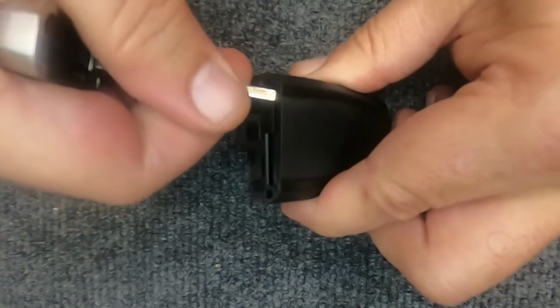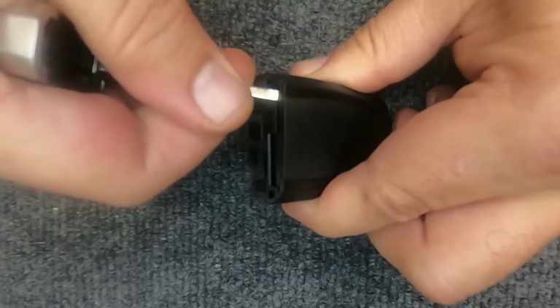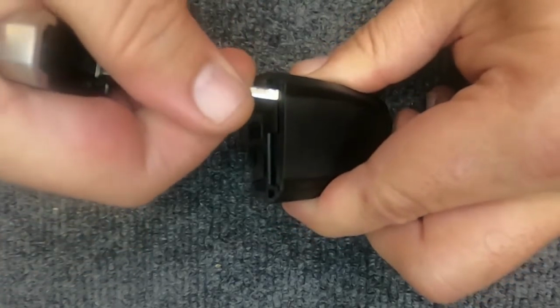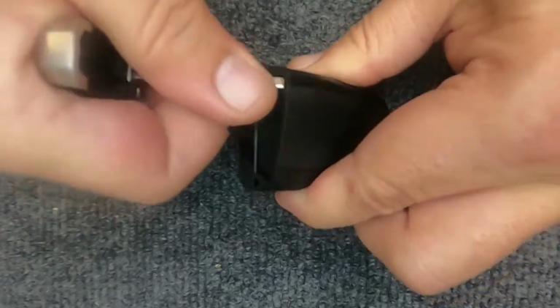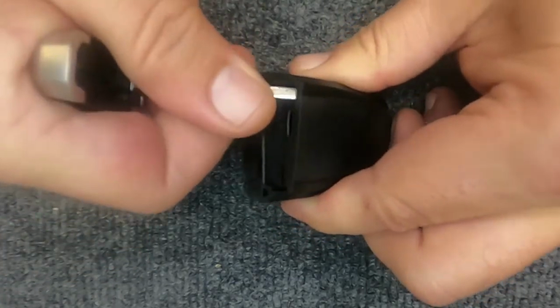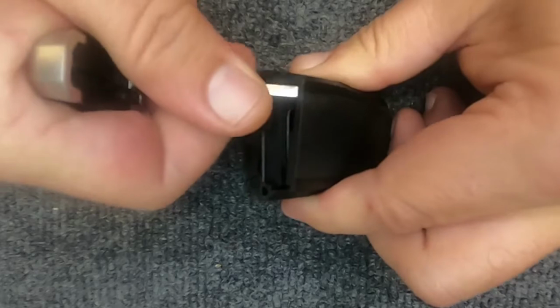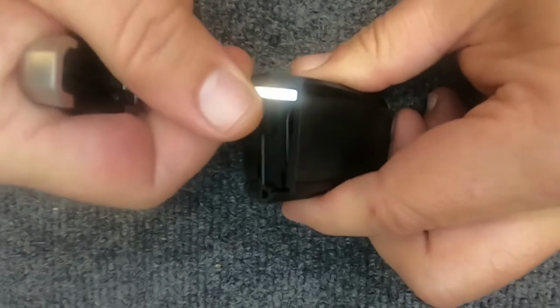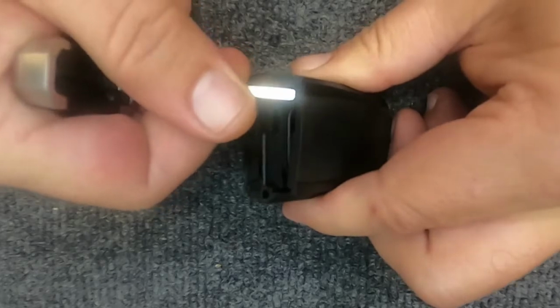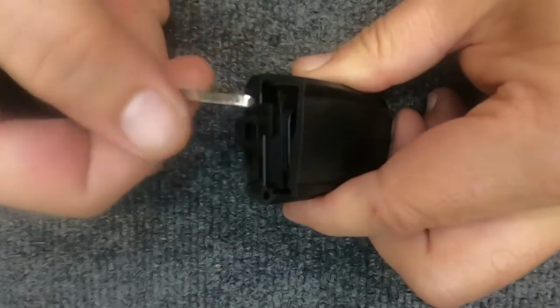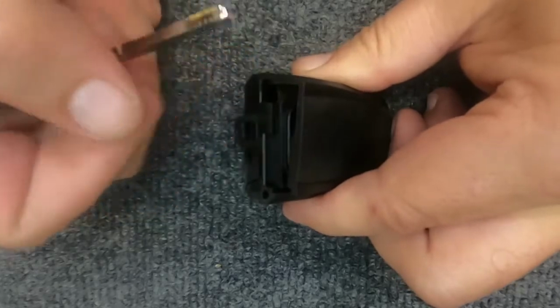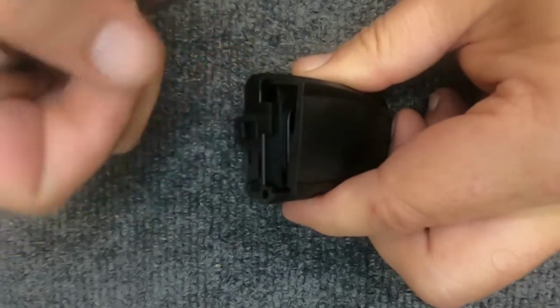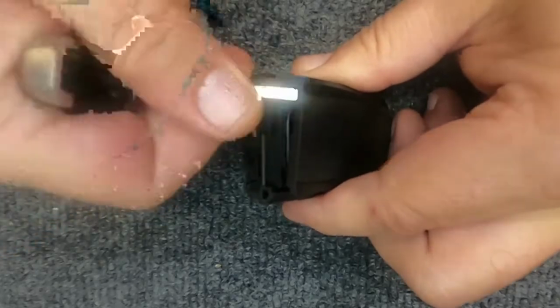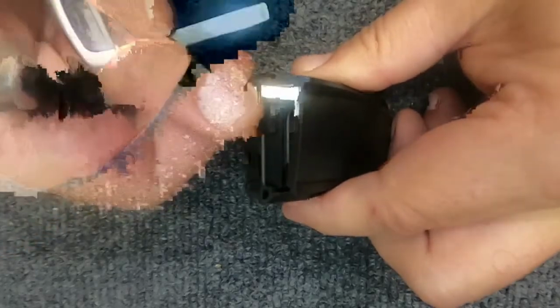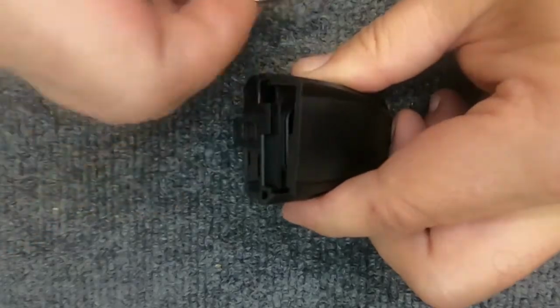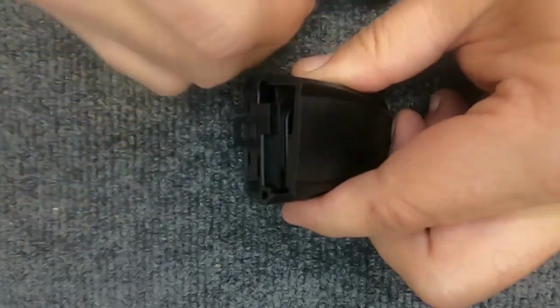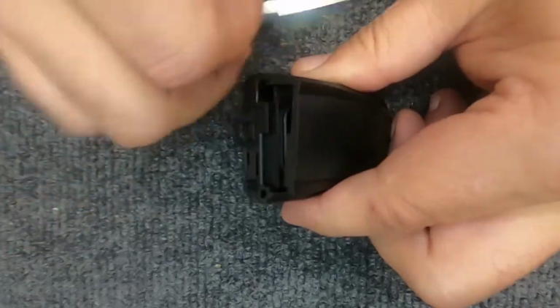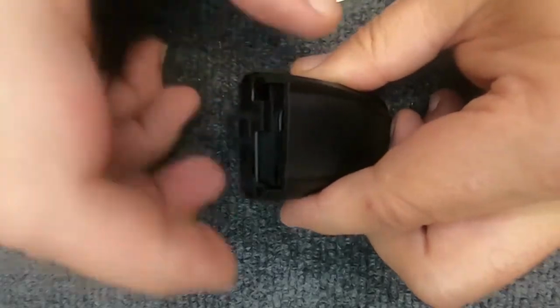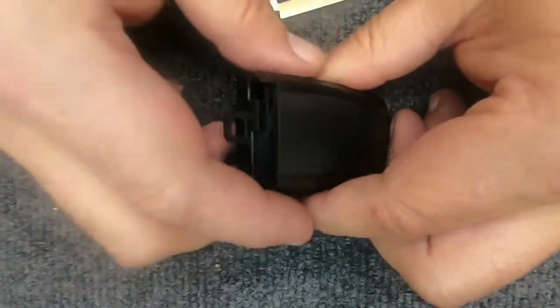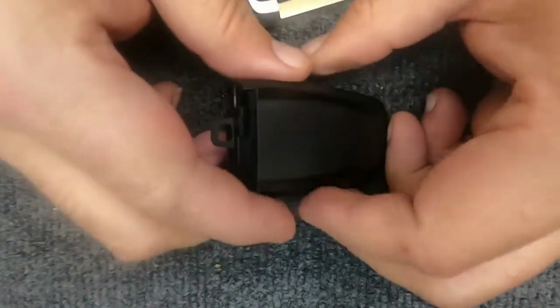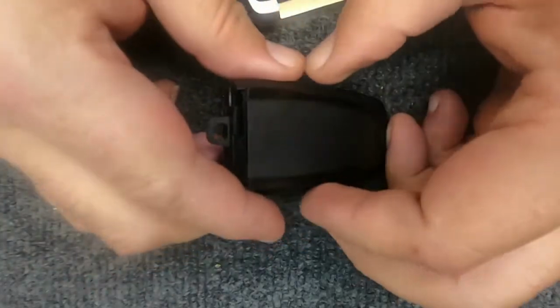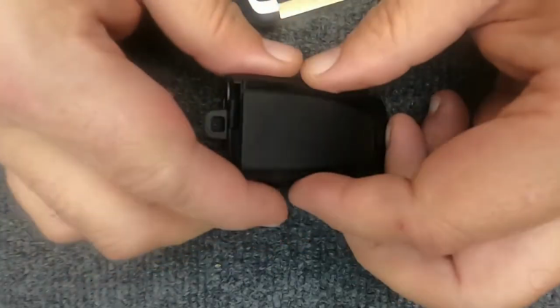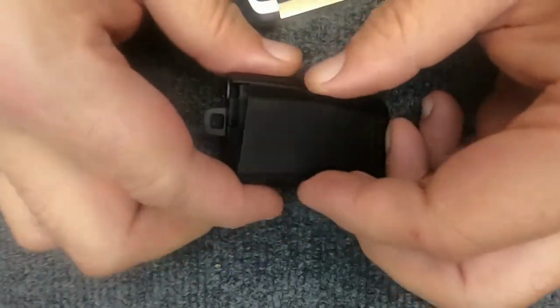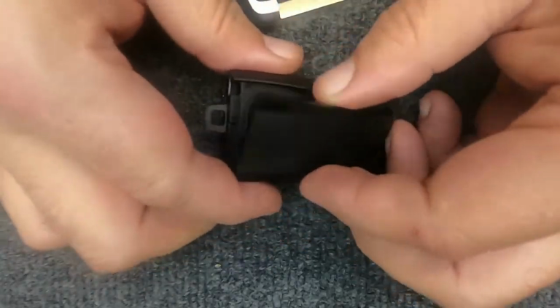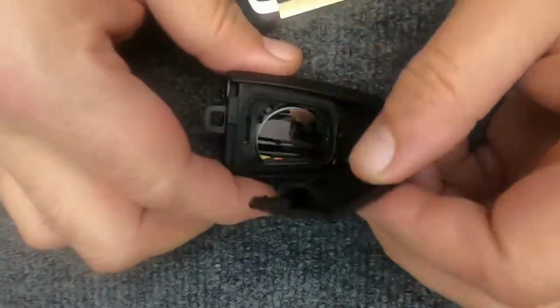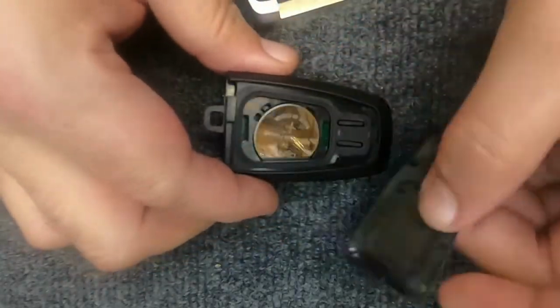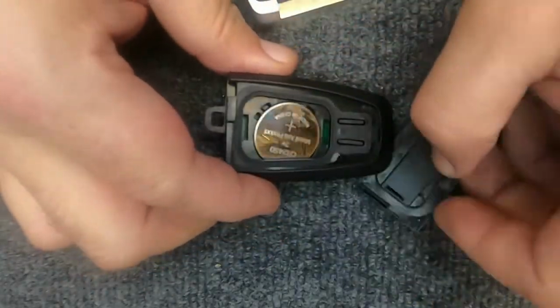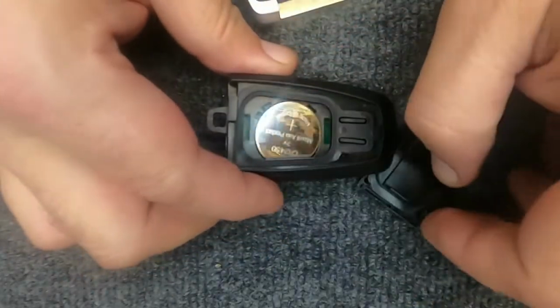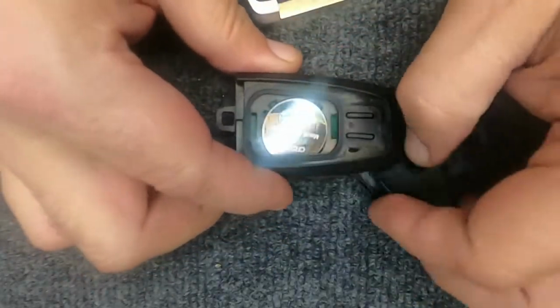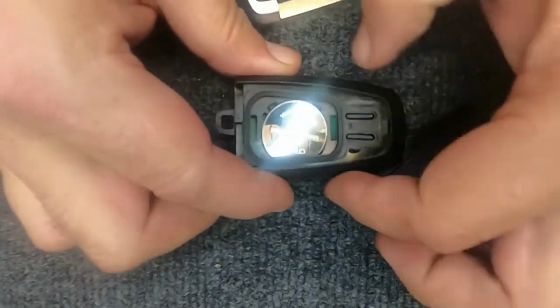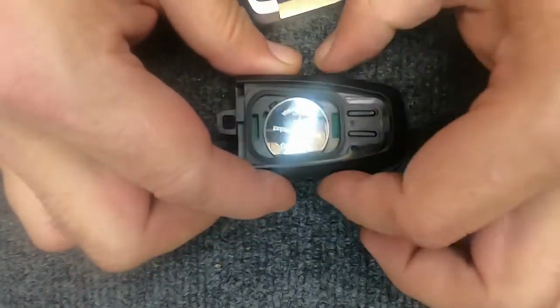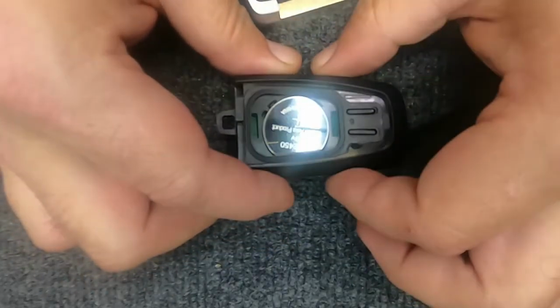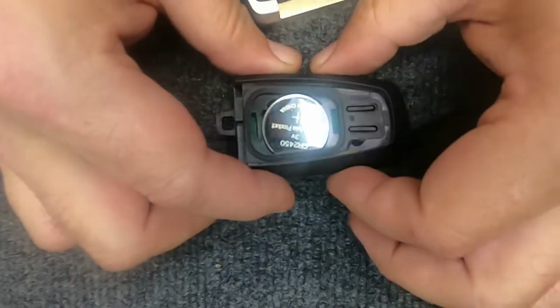Once that corner pops up, take your emergency key and push it up. The back opens — here's your battery.